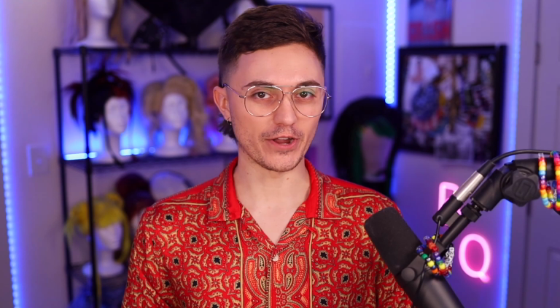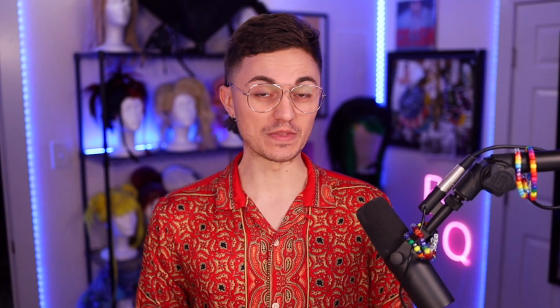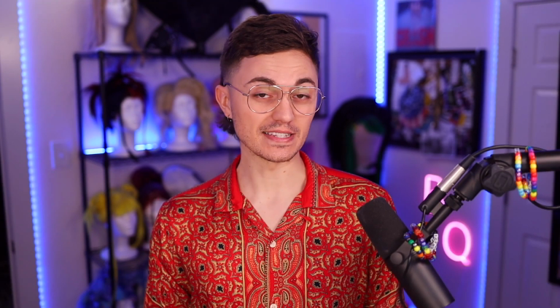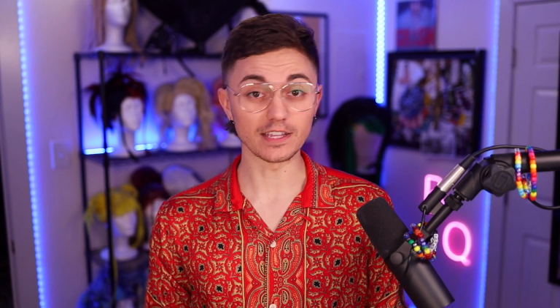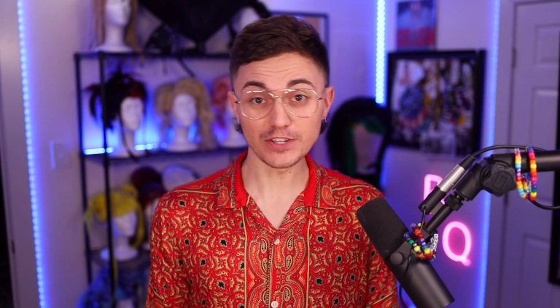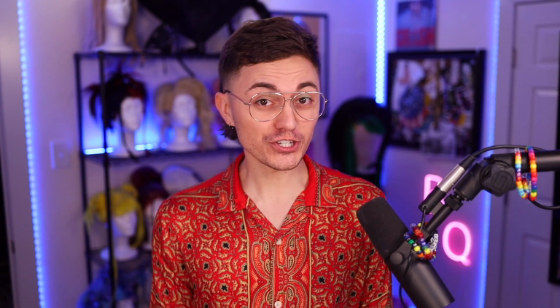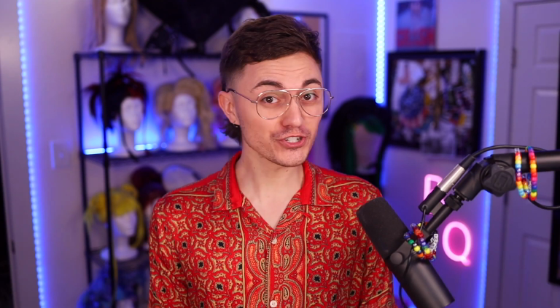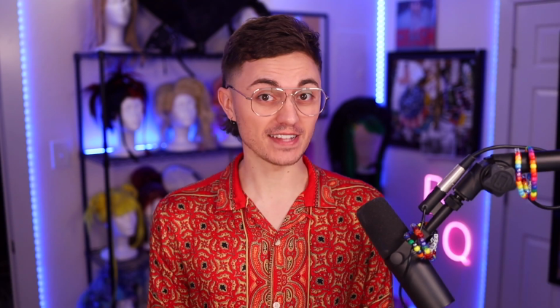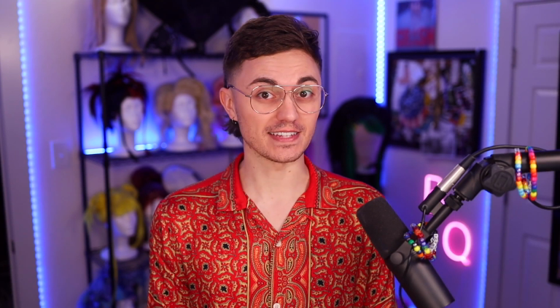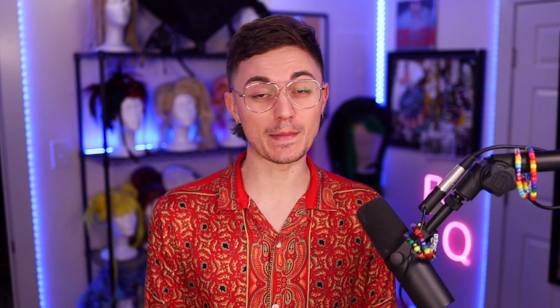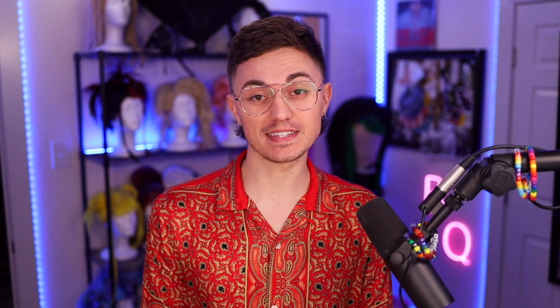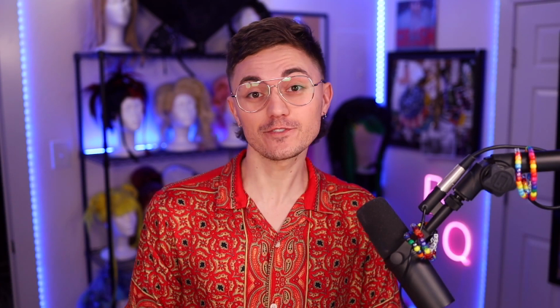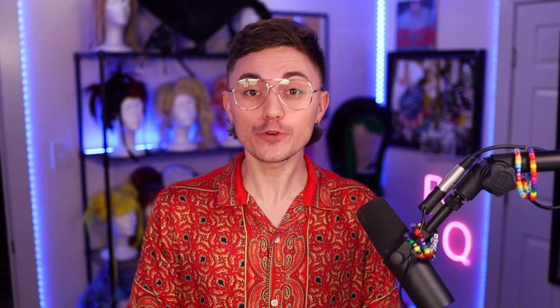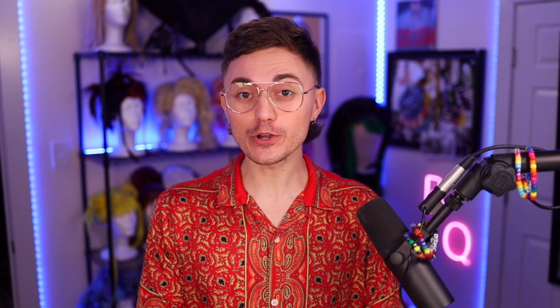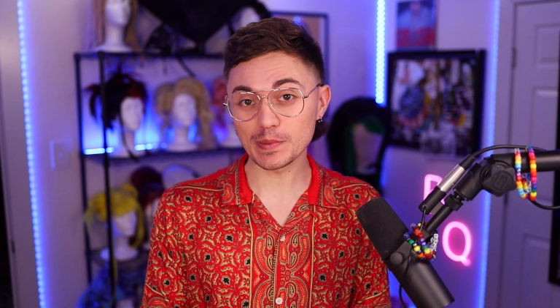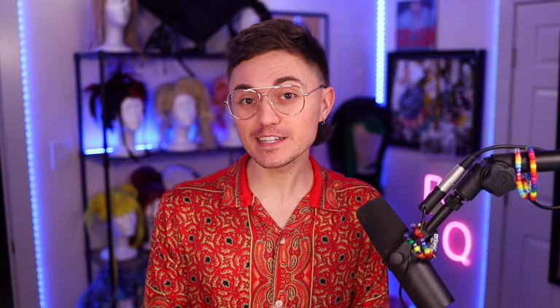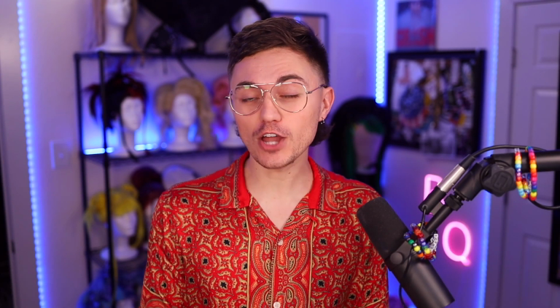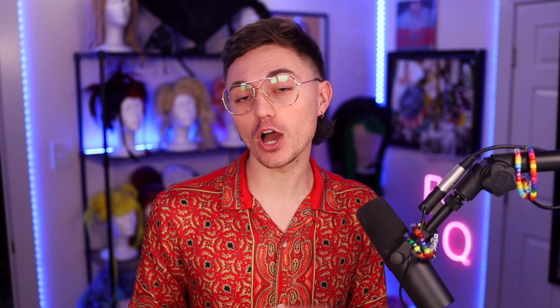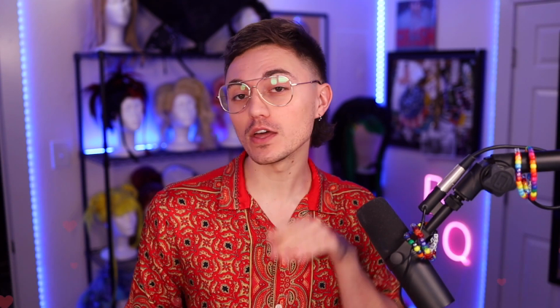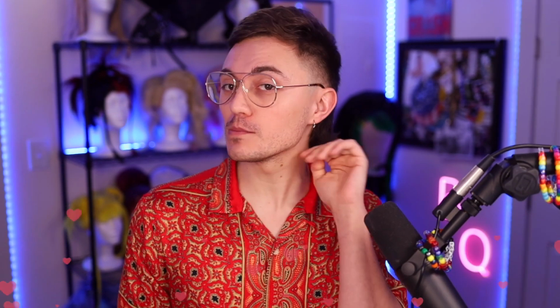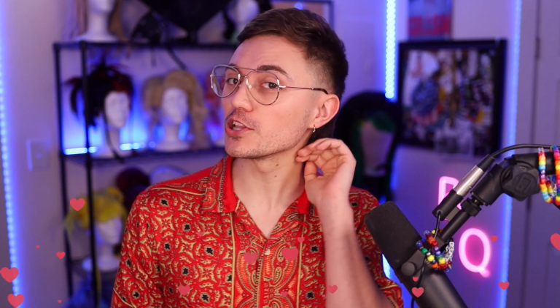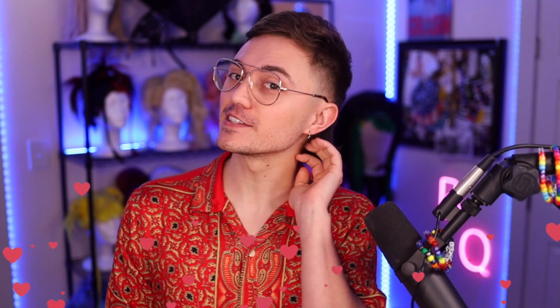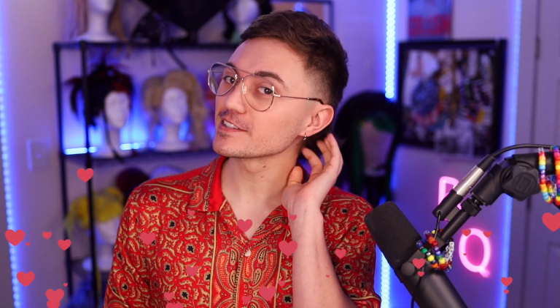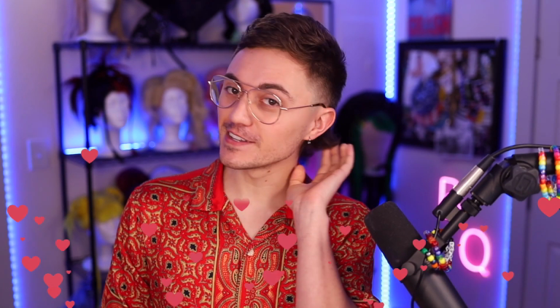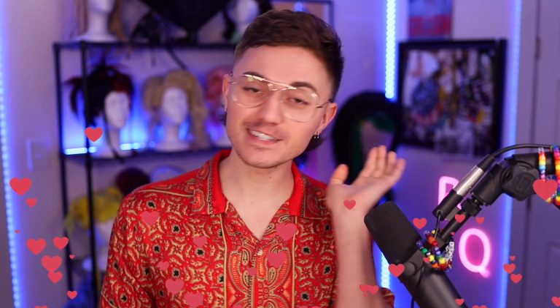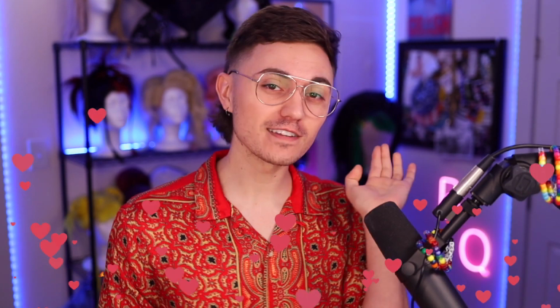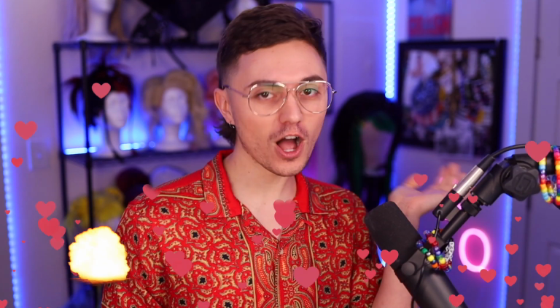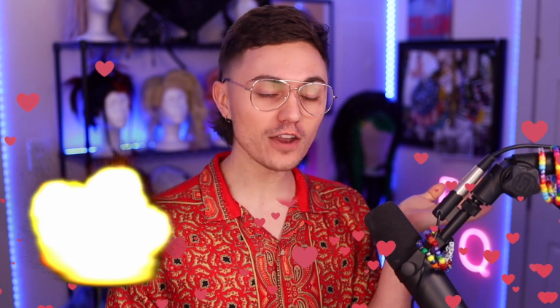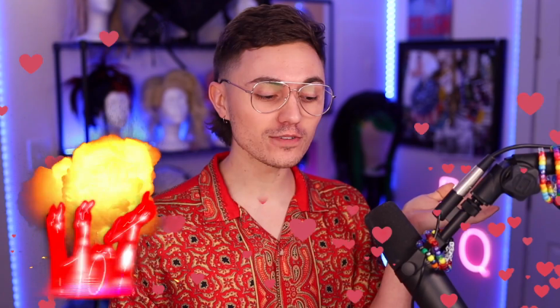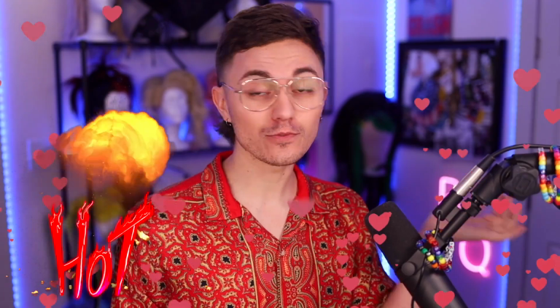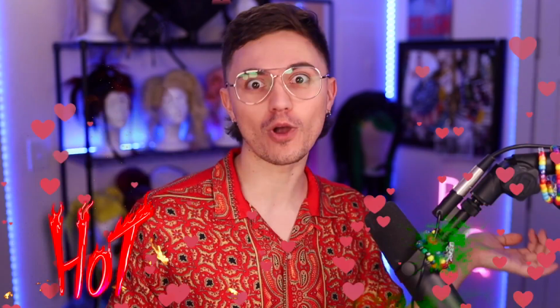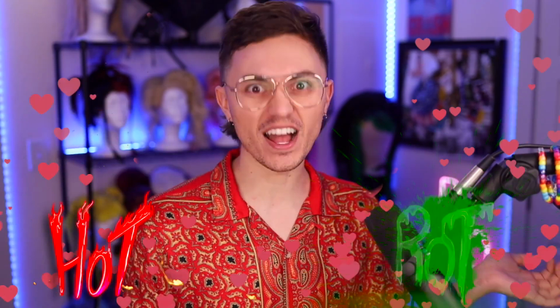Okay, this is officially your chance. I'm asking for your opinion on the mullet. Is it hot or rot?